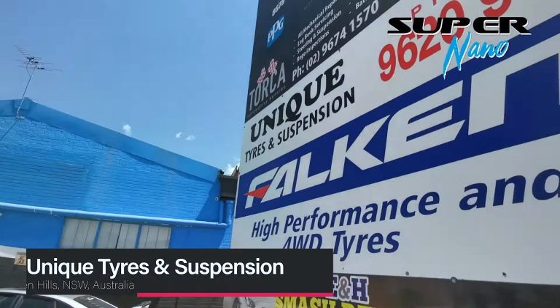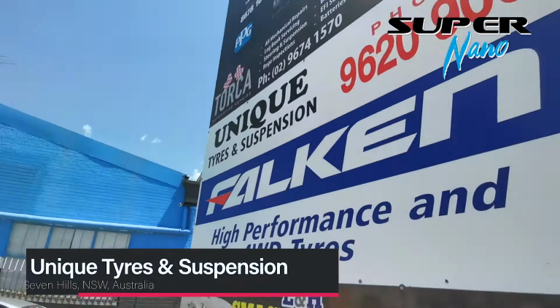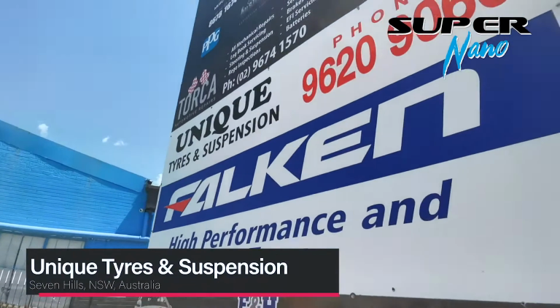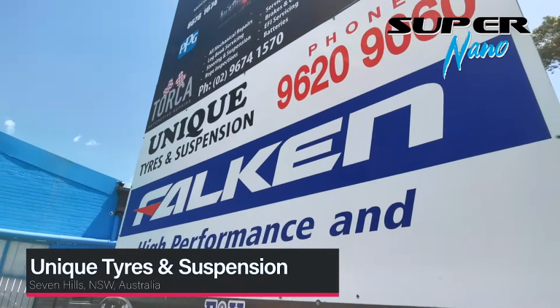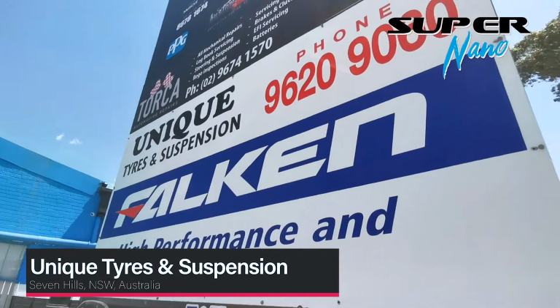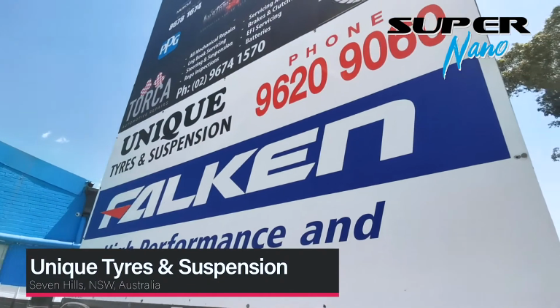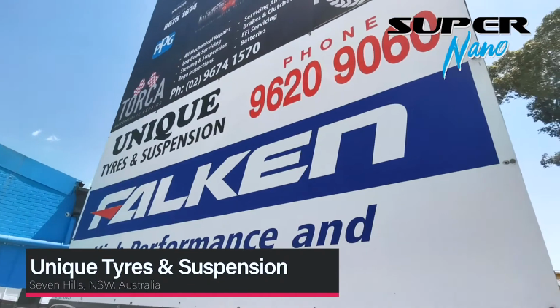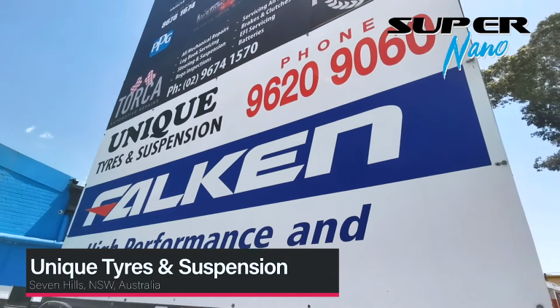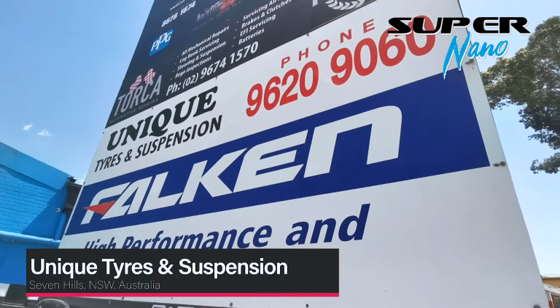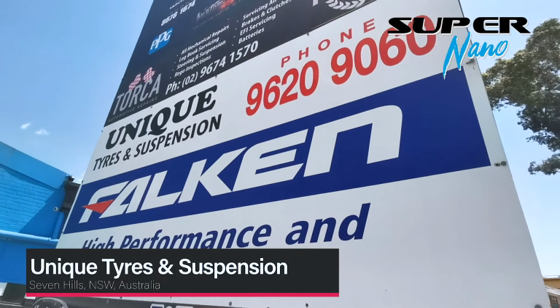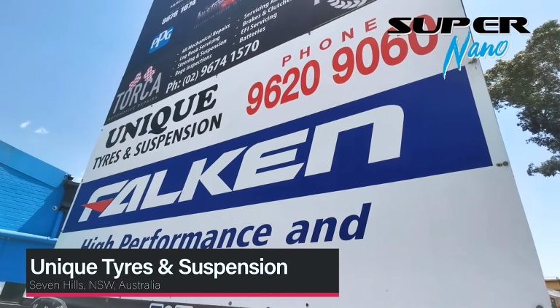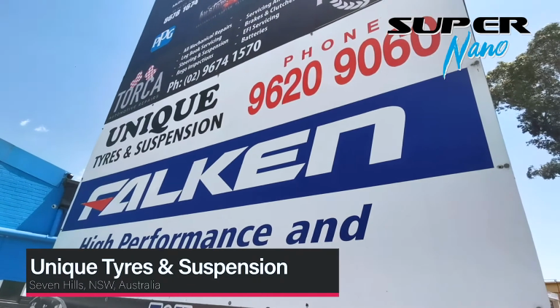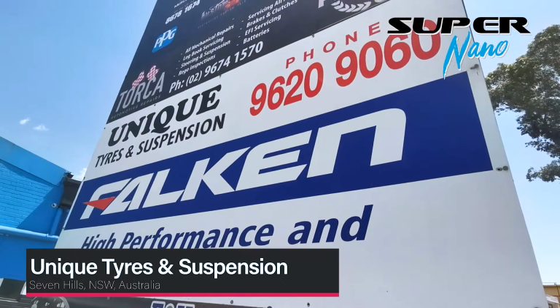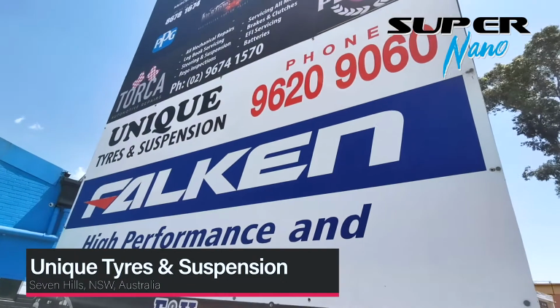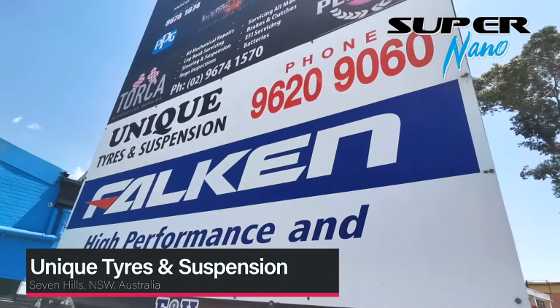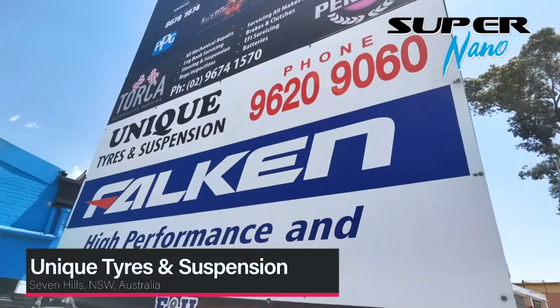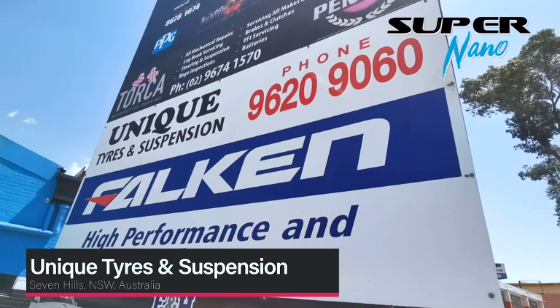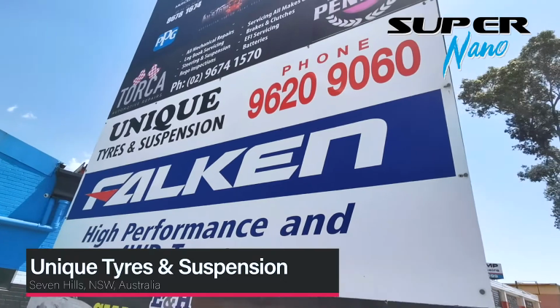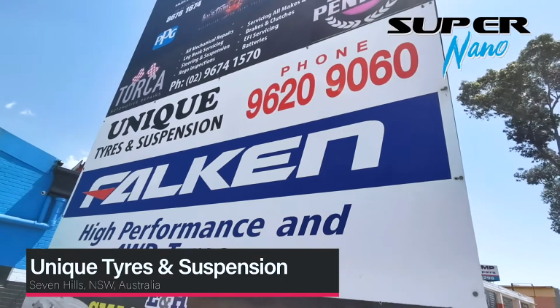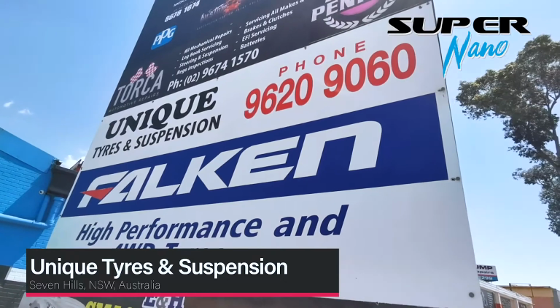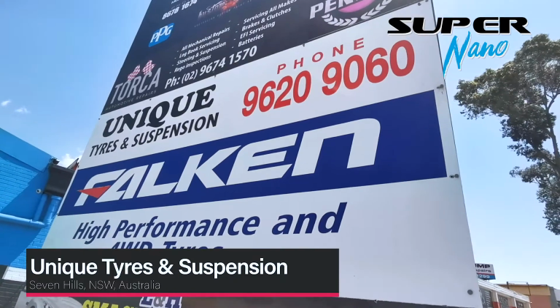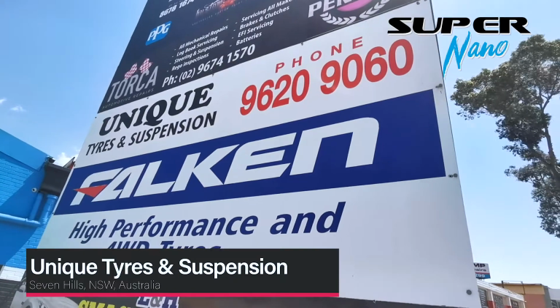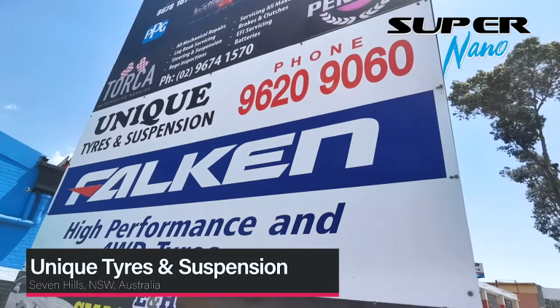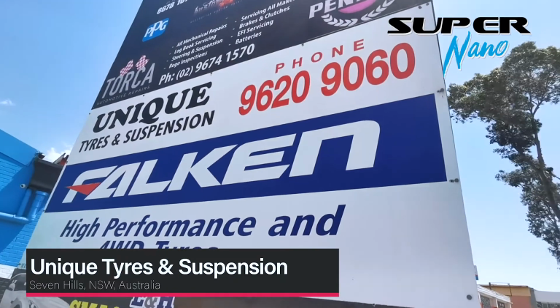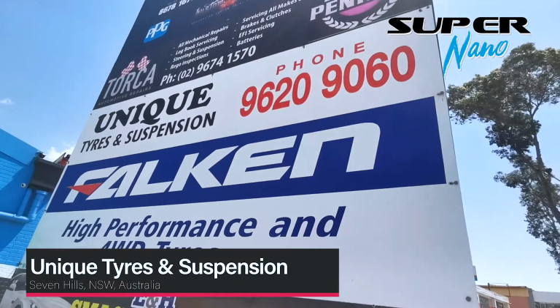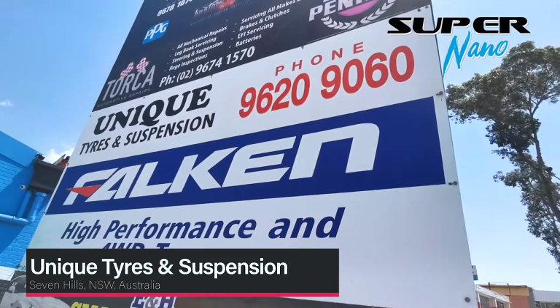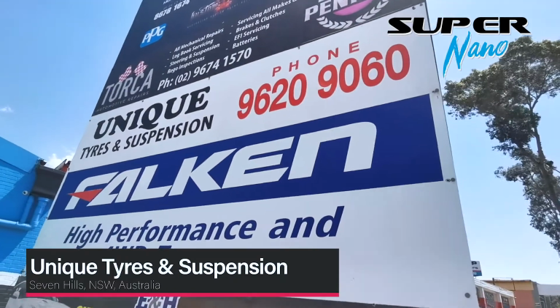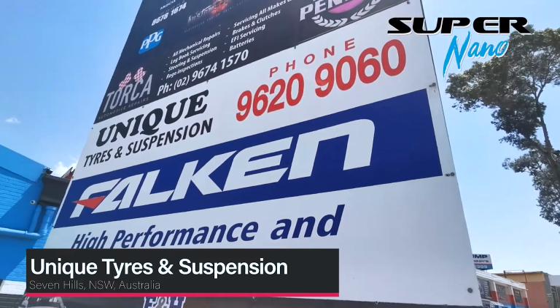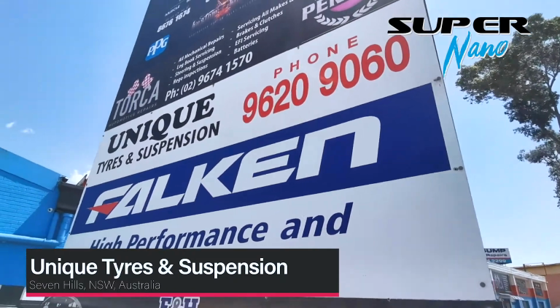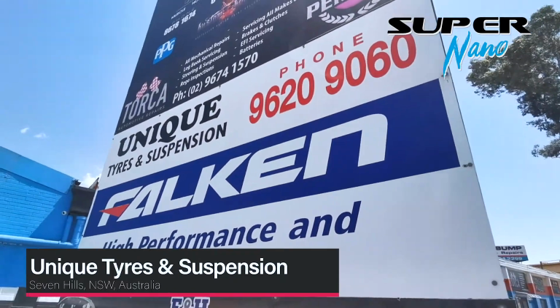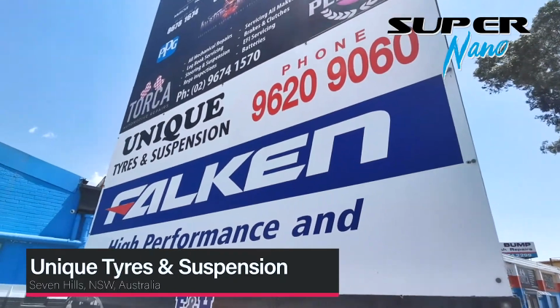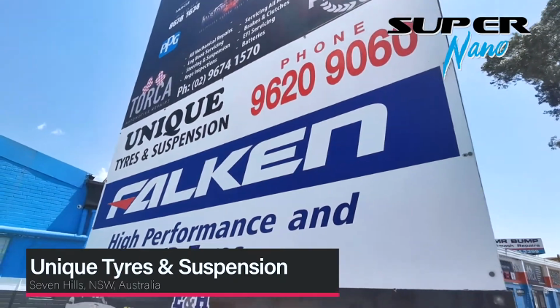Today's video is made possible by Unique Titan Suspension — just look for Rob when you go there.